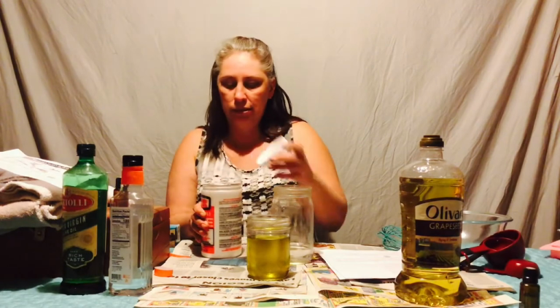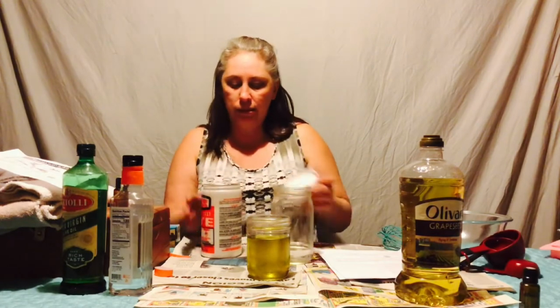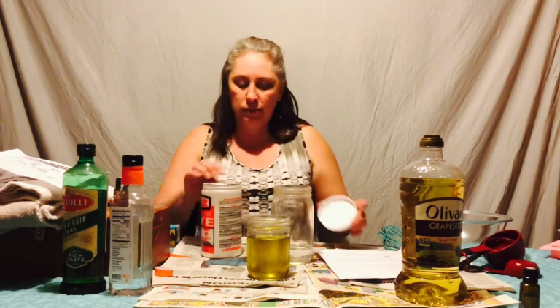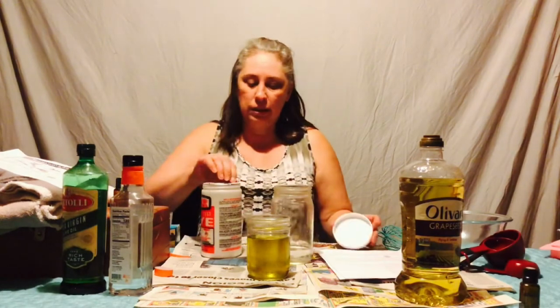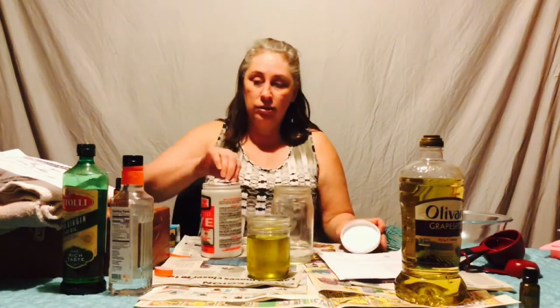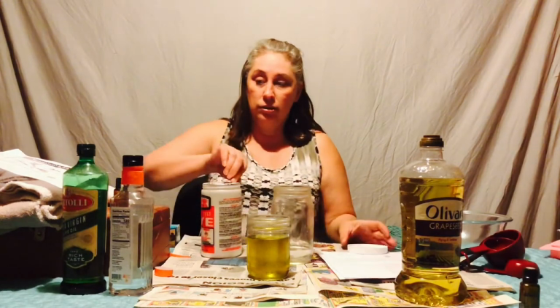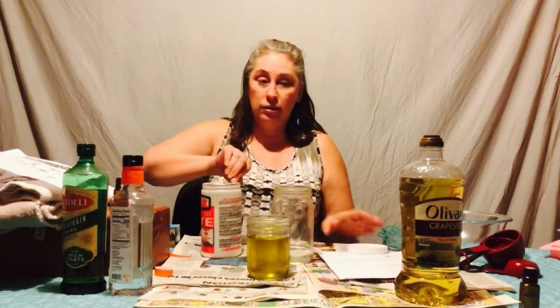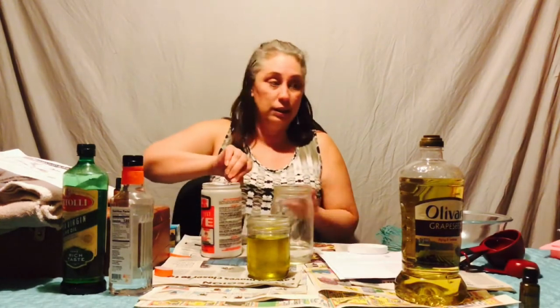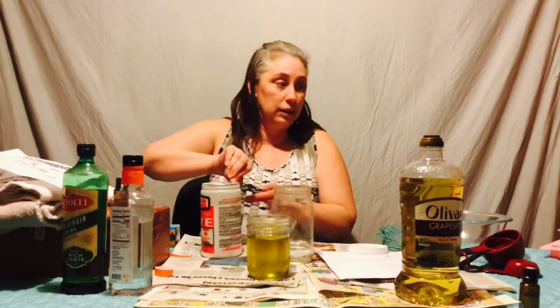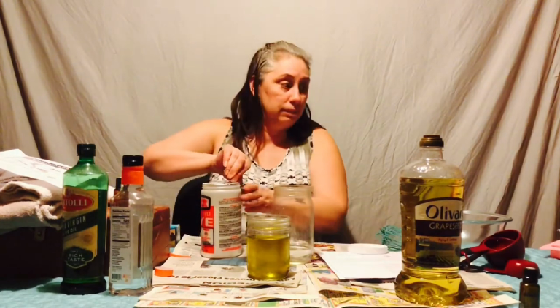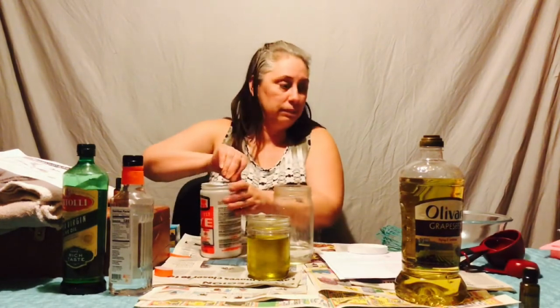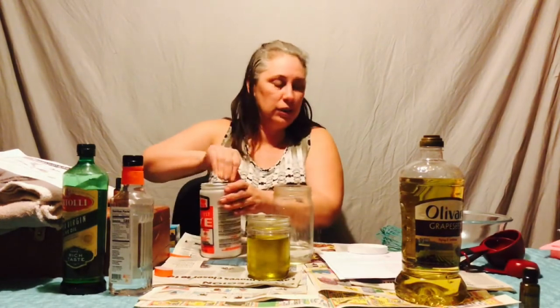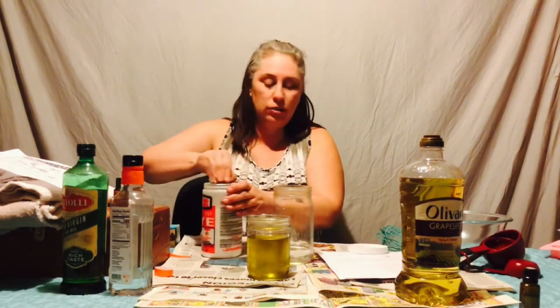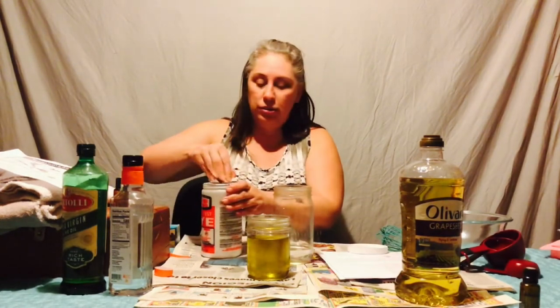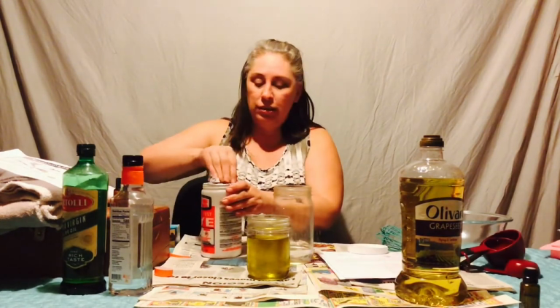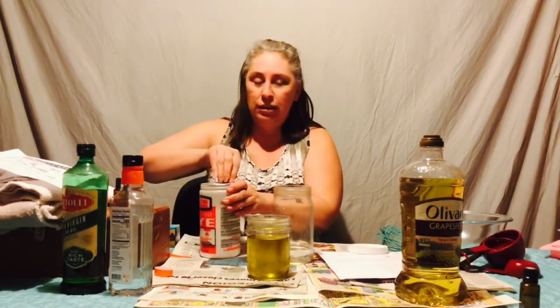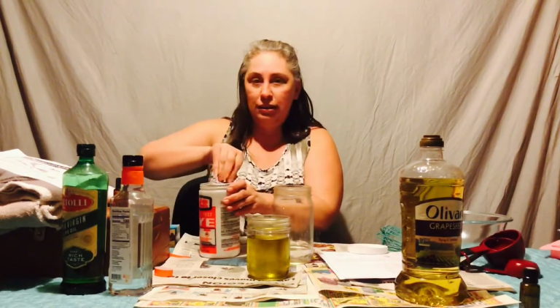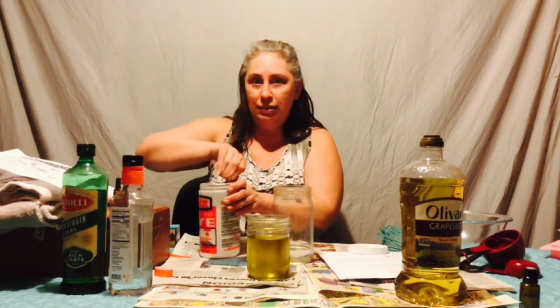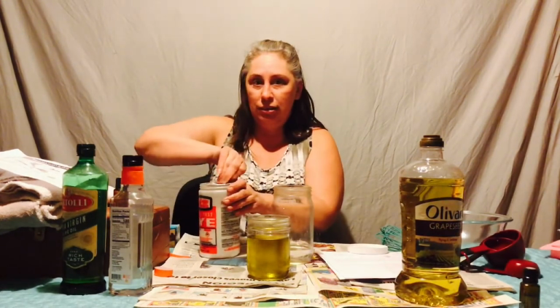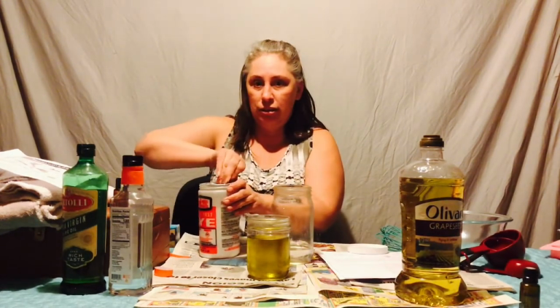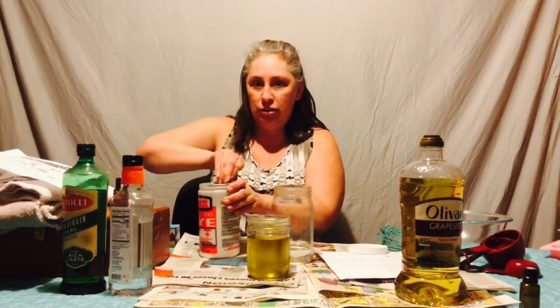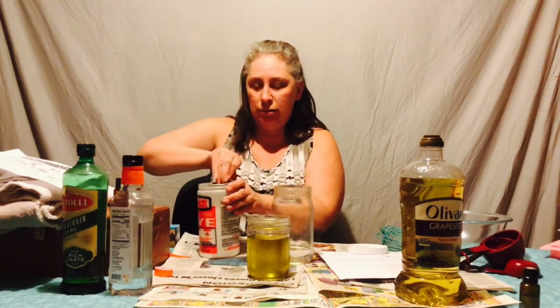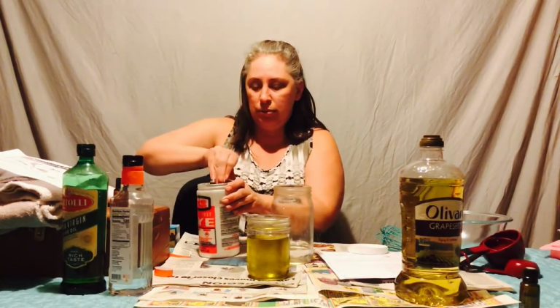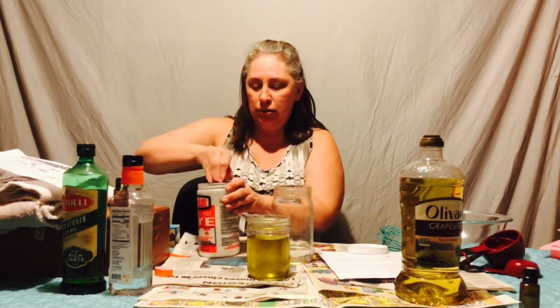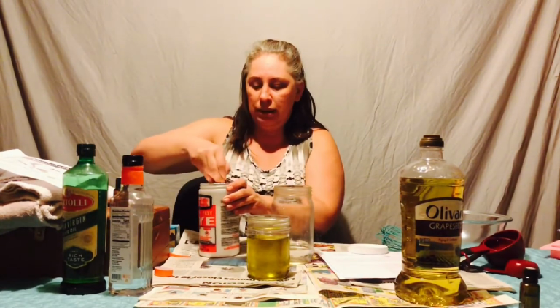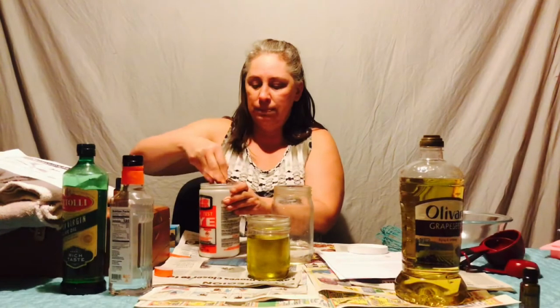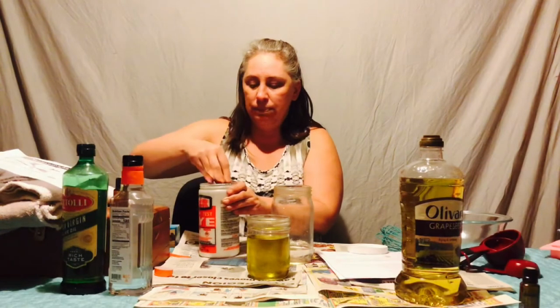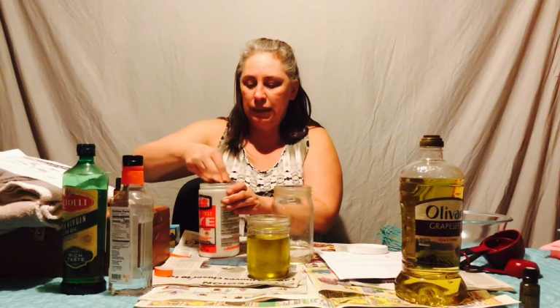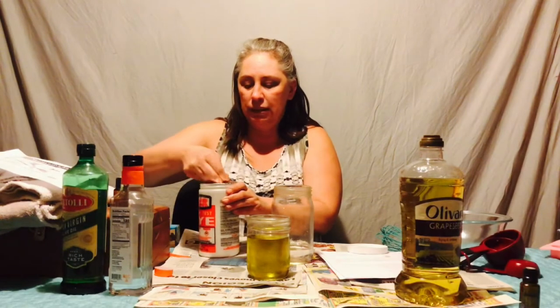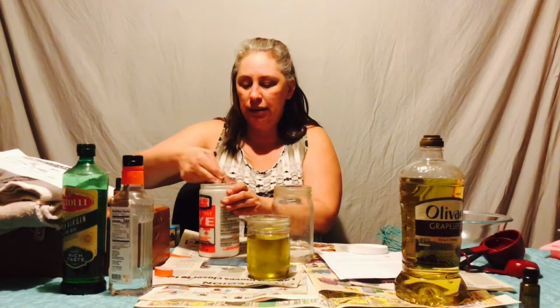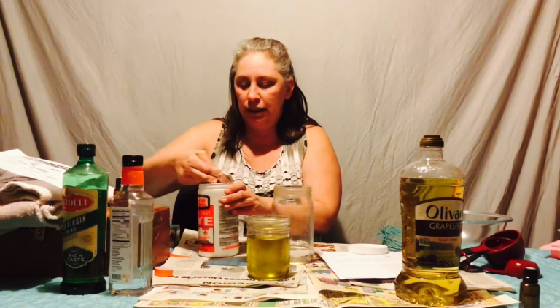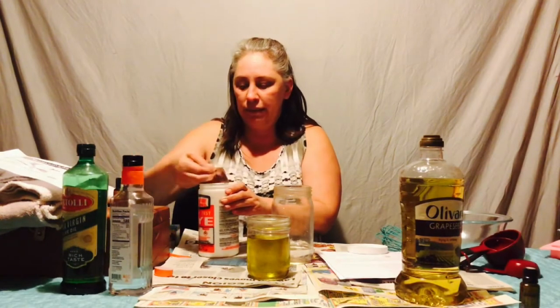Now we're going to do your lye. The directions said to have a spoon ready, and I did not have that.